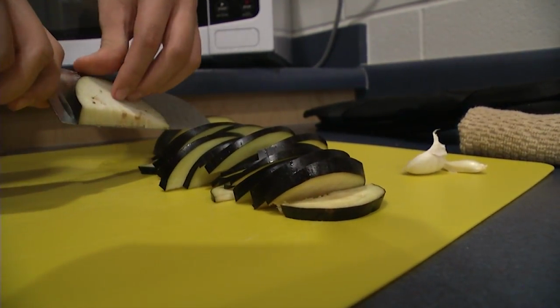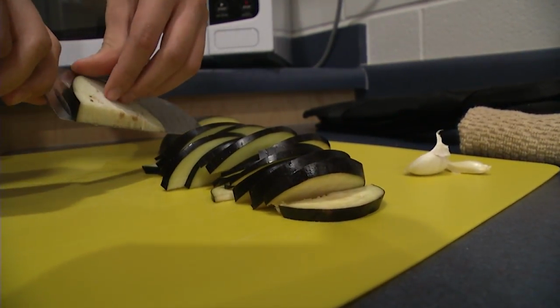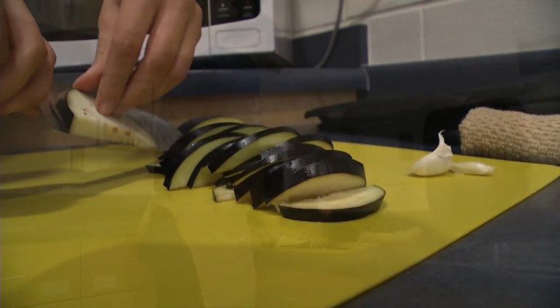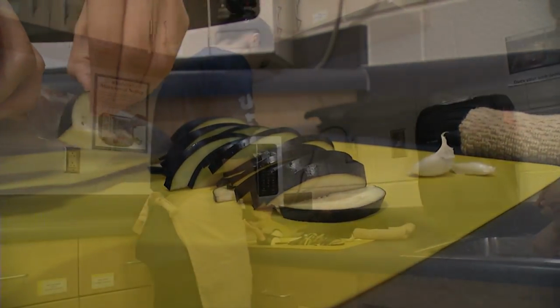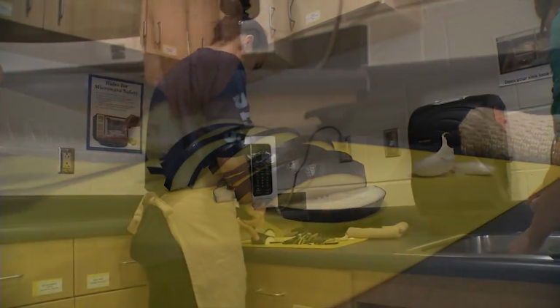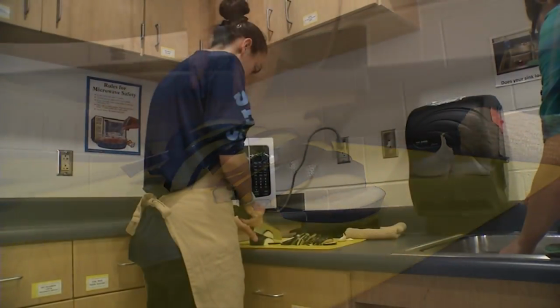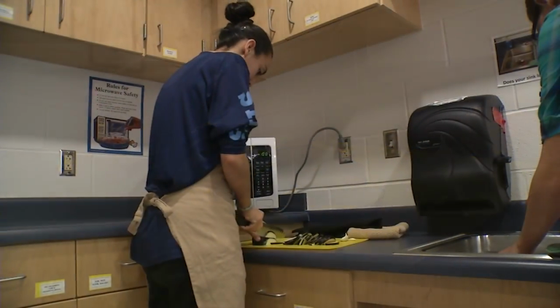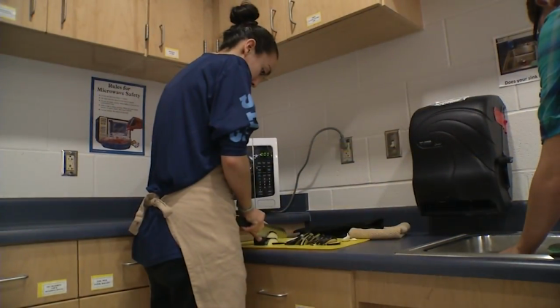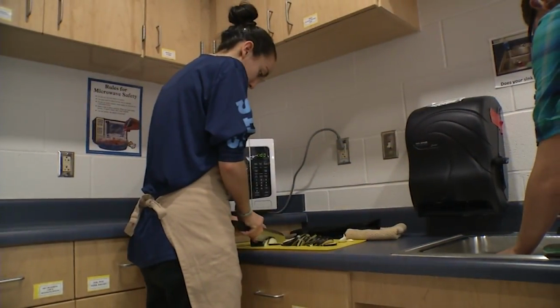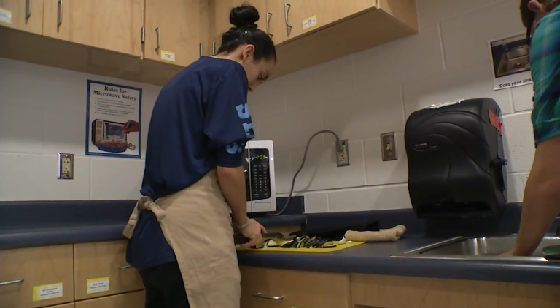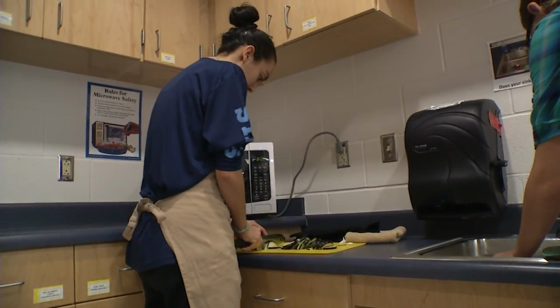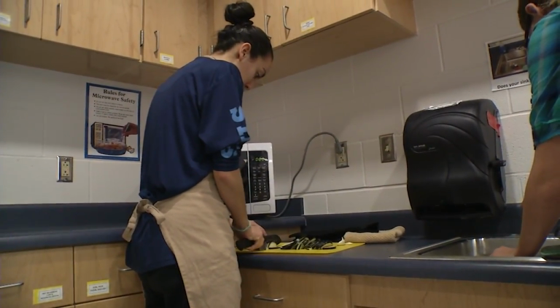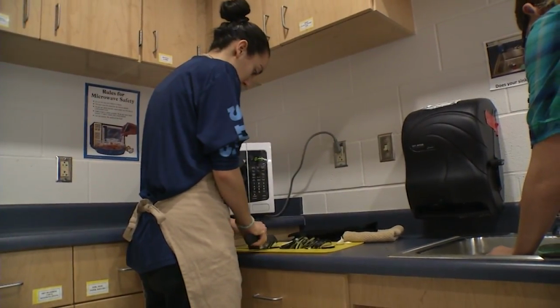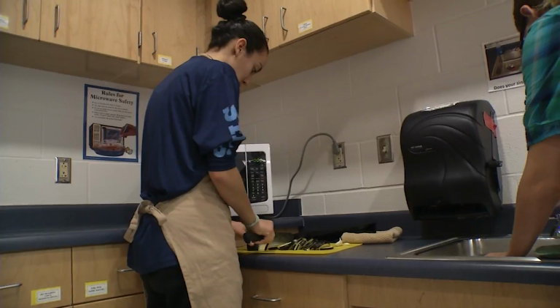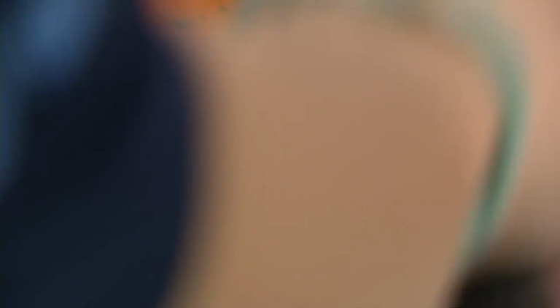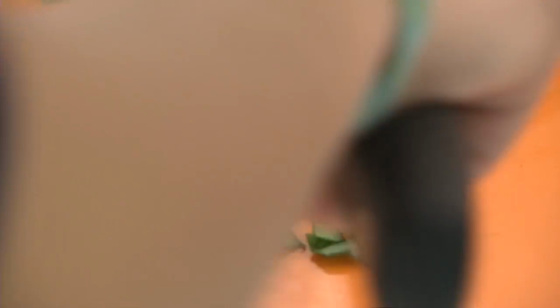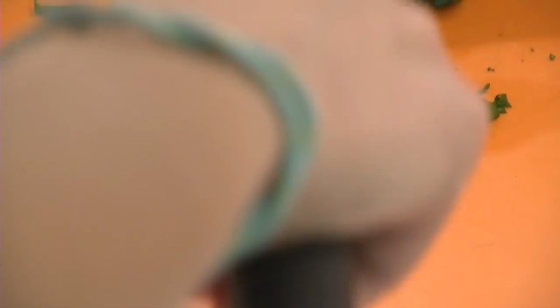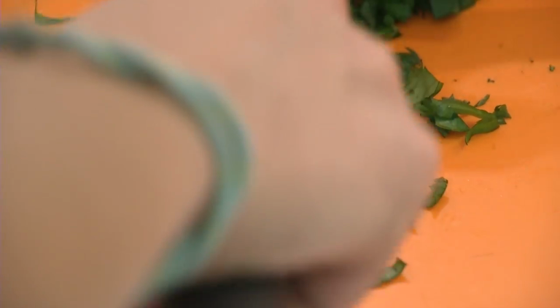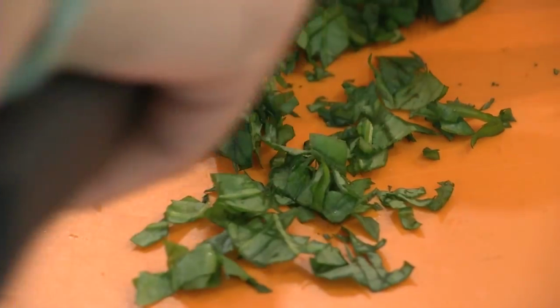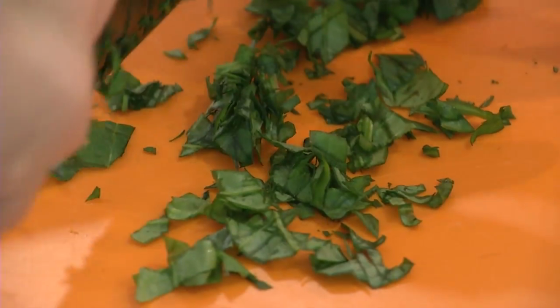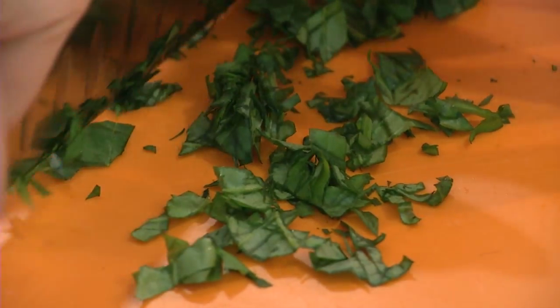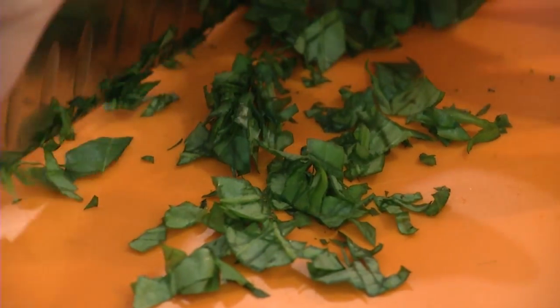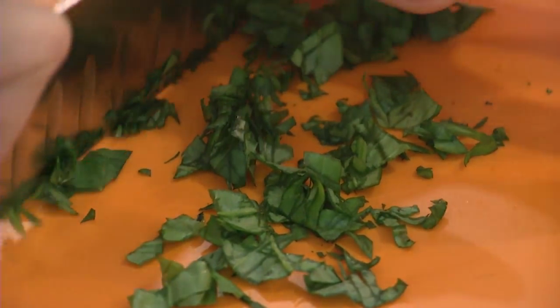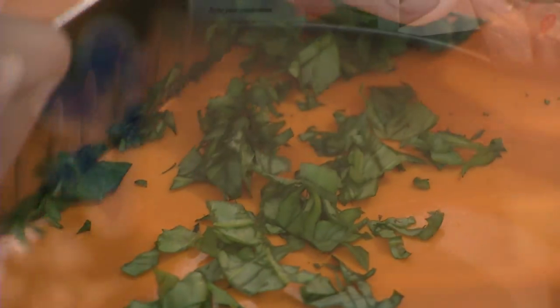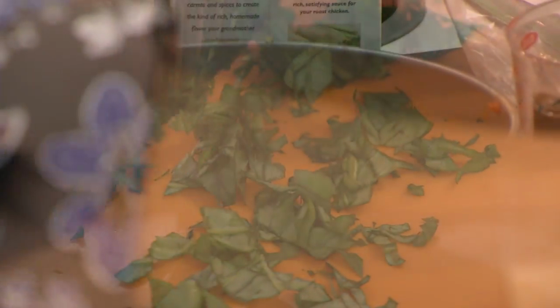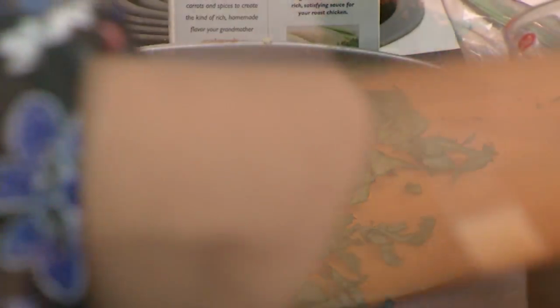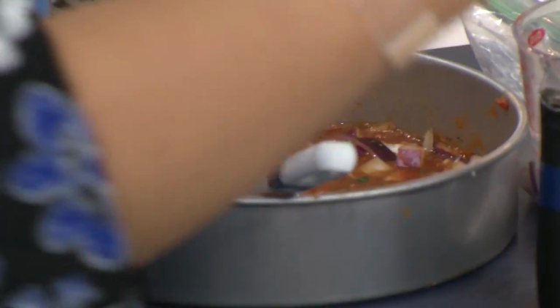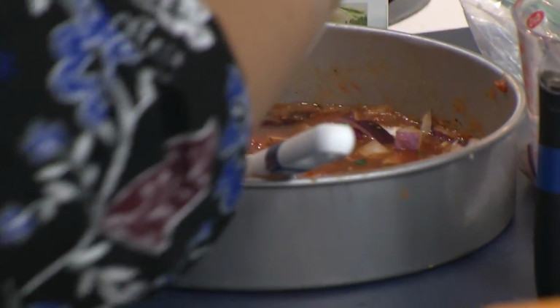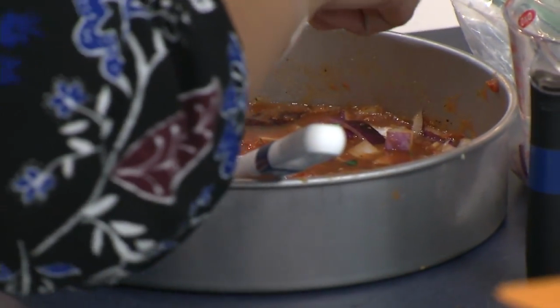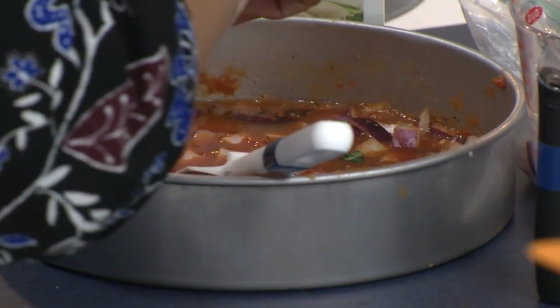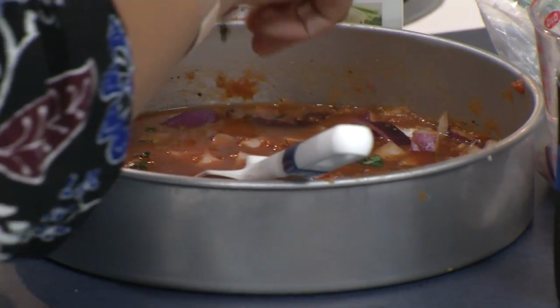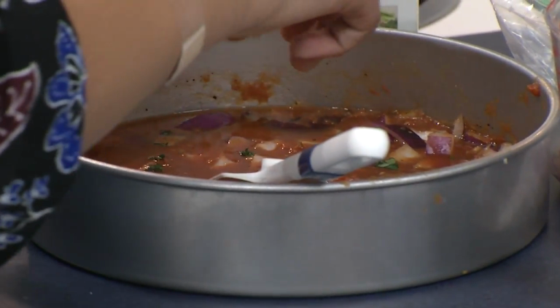They're also cooking what they grow — lots of salads and incorporating fresh herbs into their main dishes. And cooking with it is a lot of fun too.